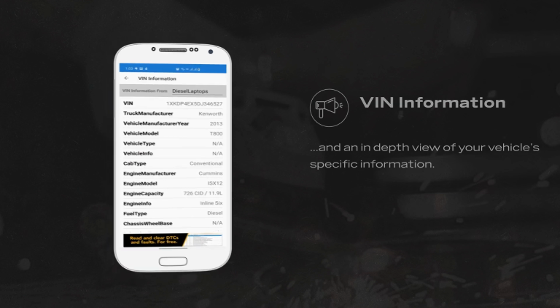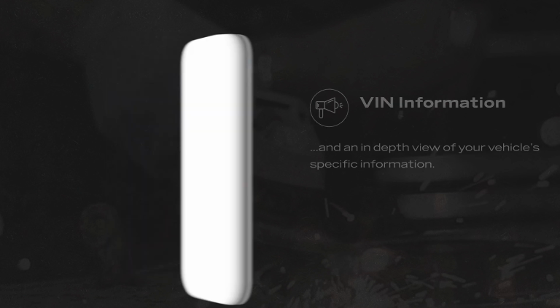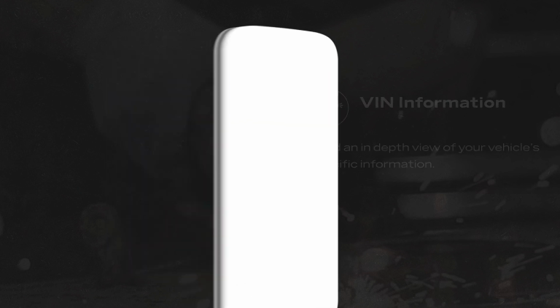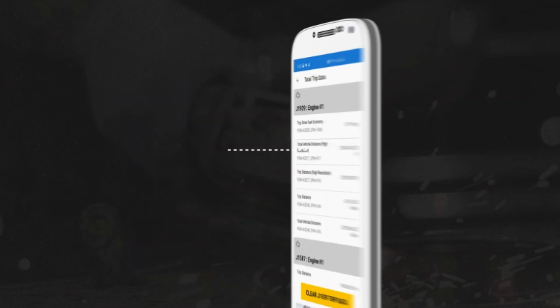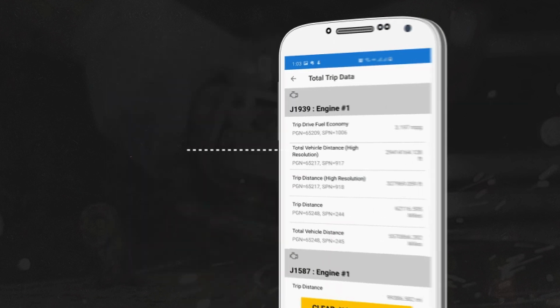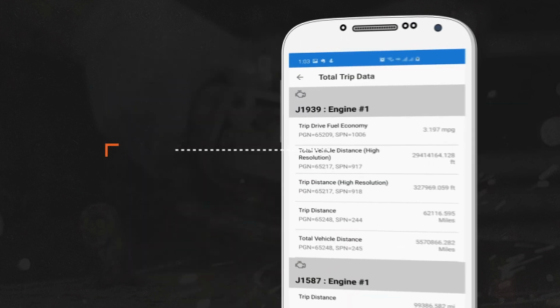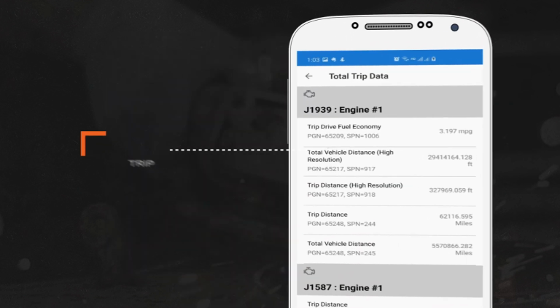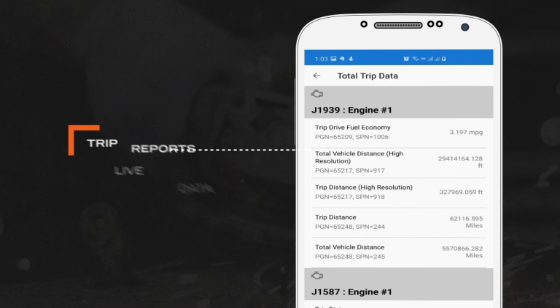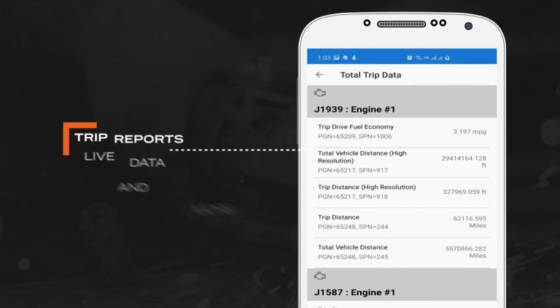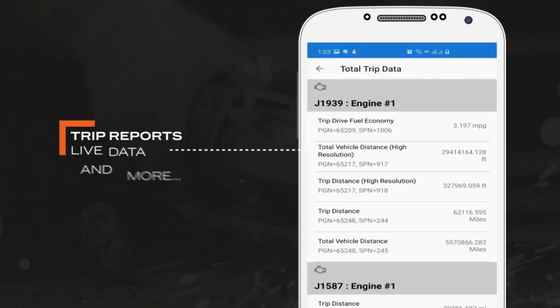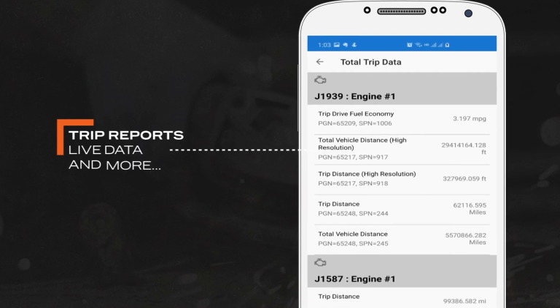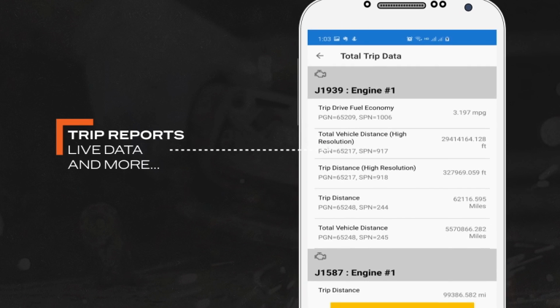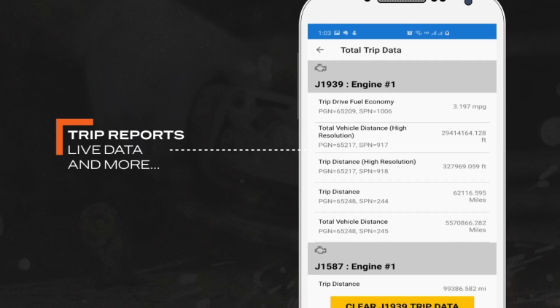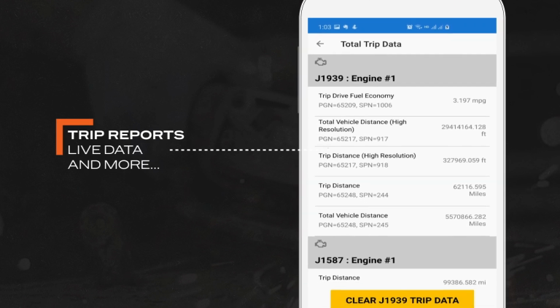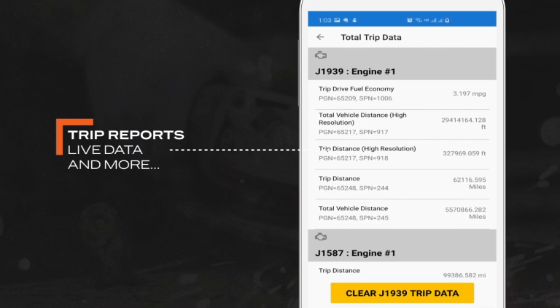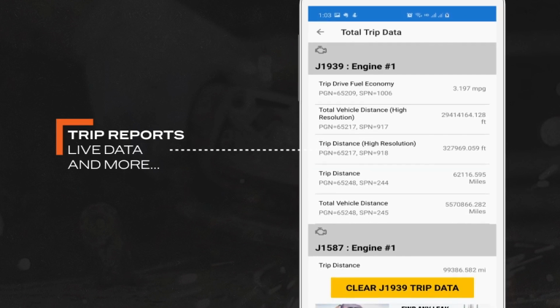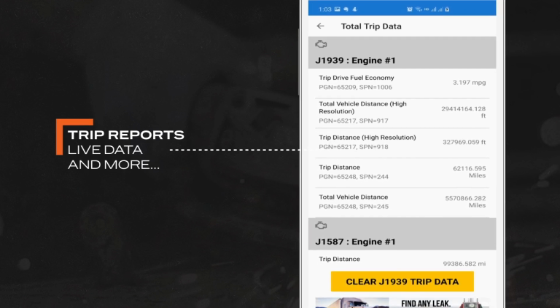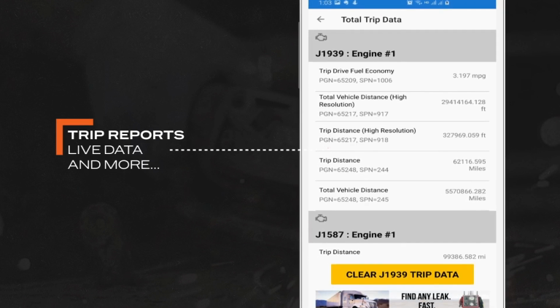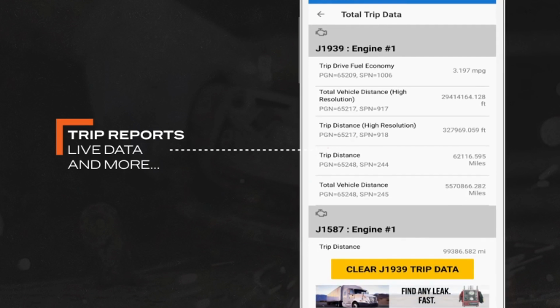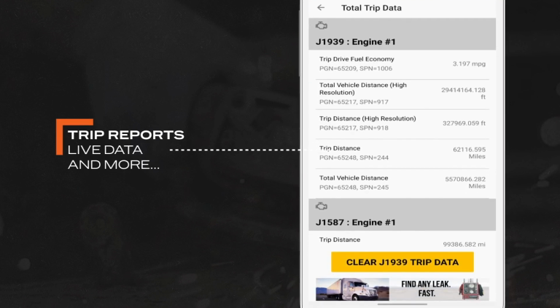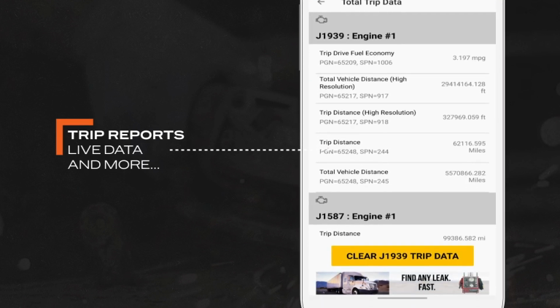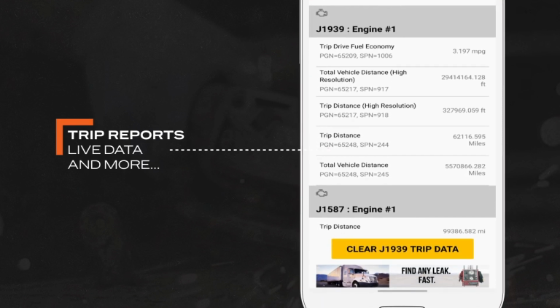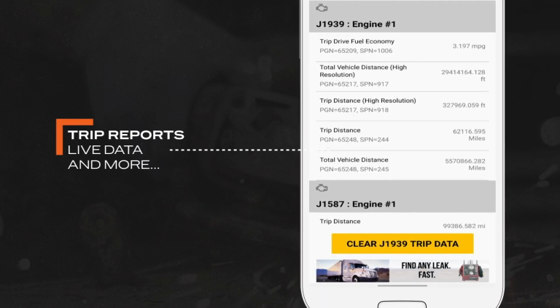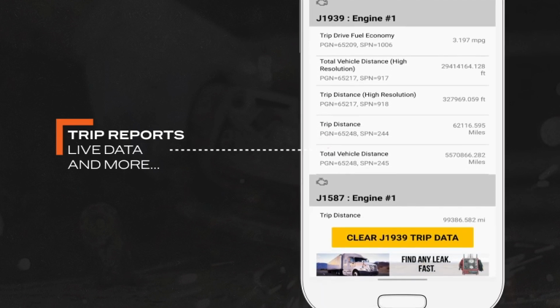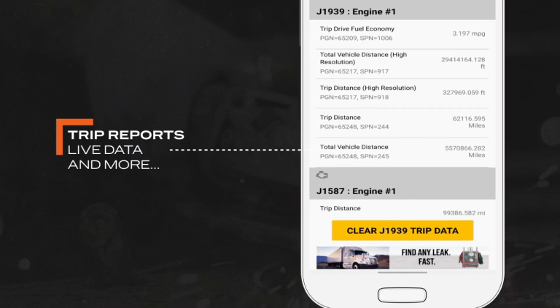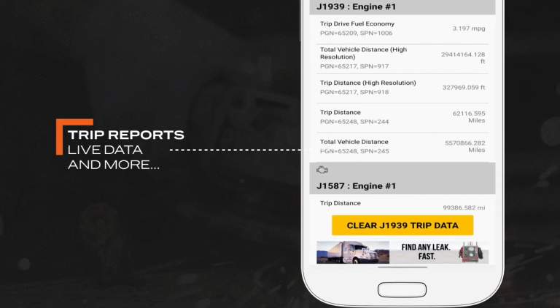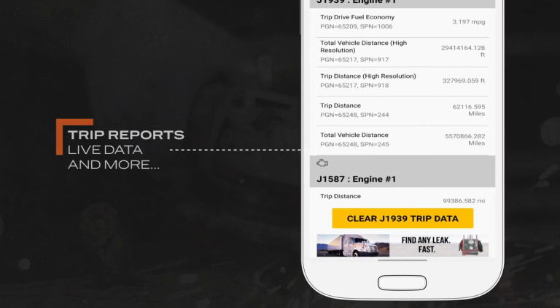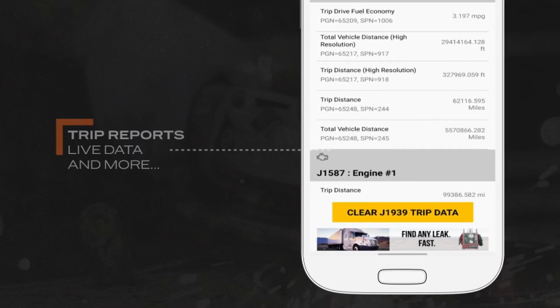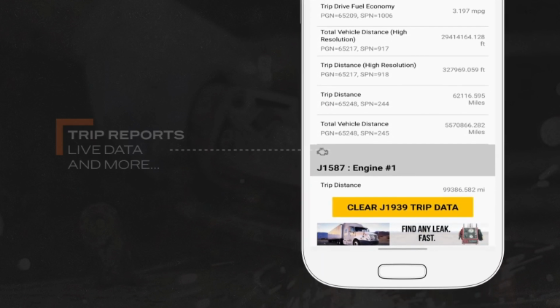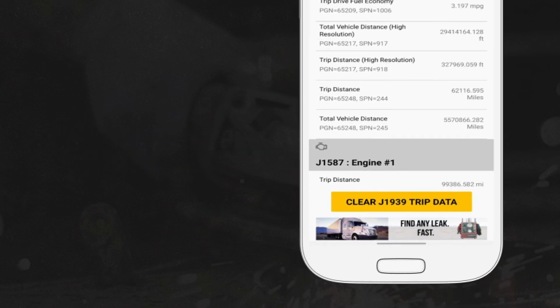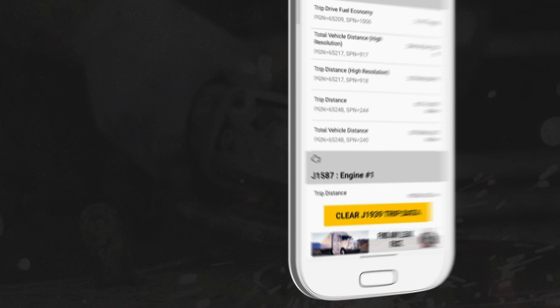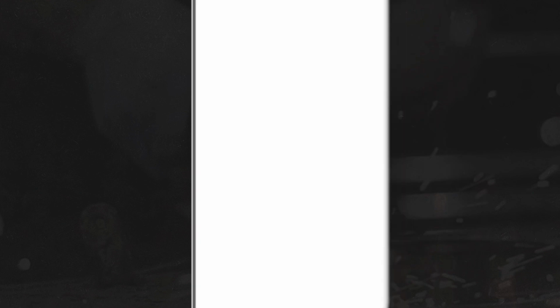Diesel Decoder enables users to easily plug into a commercial truck's diagnostic port and instantly access vehicle data in real time.